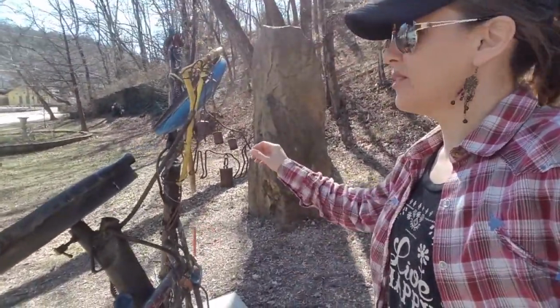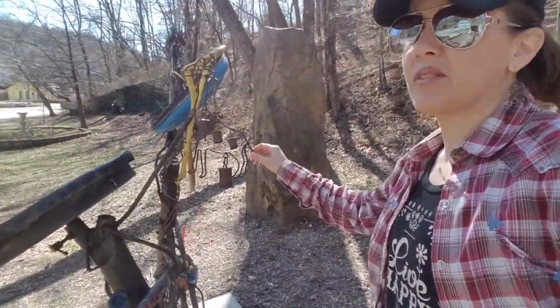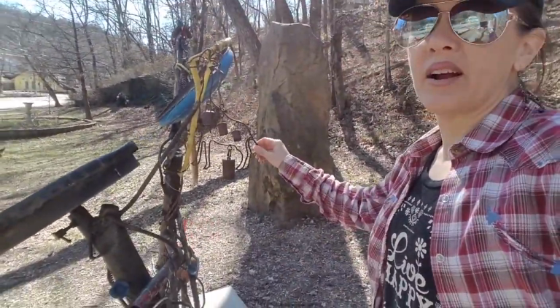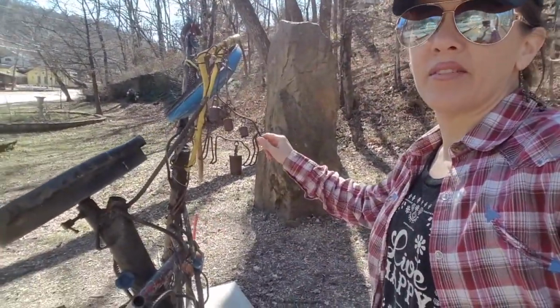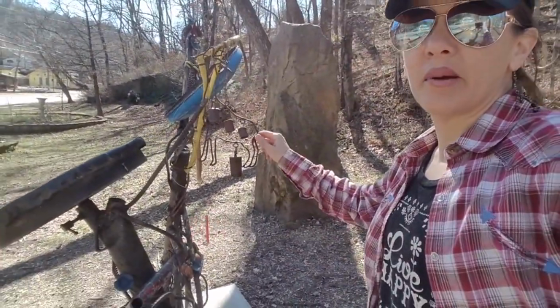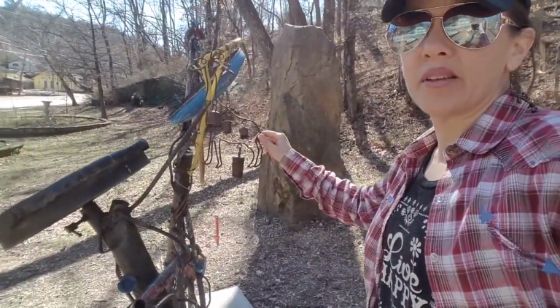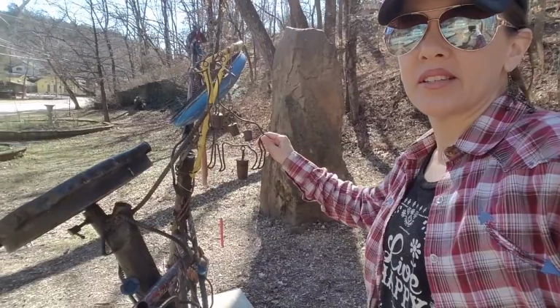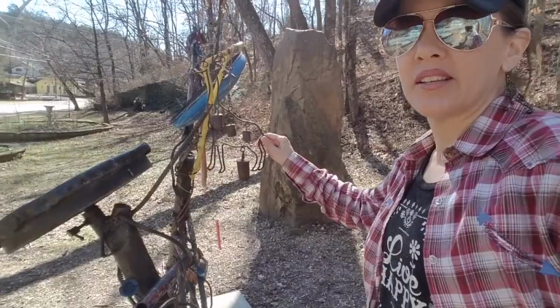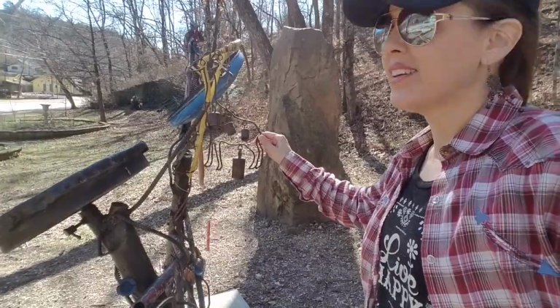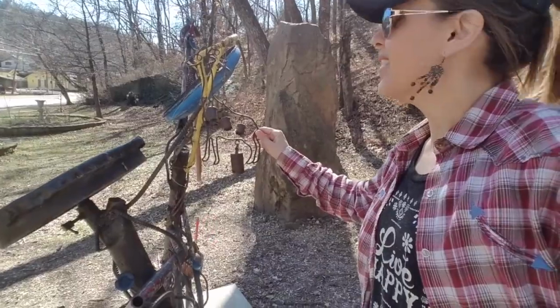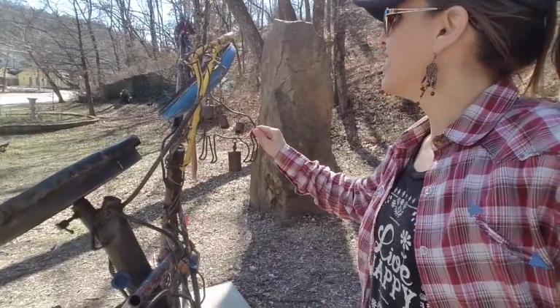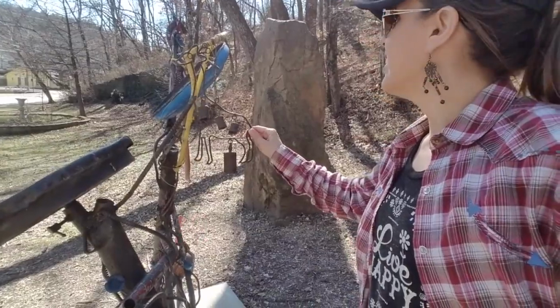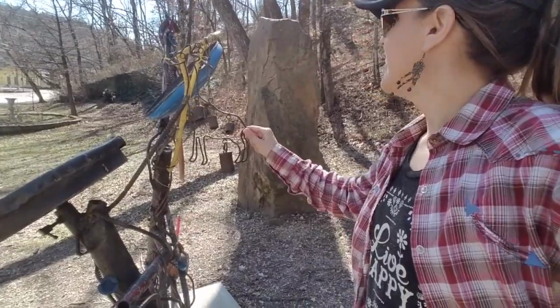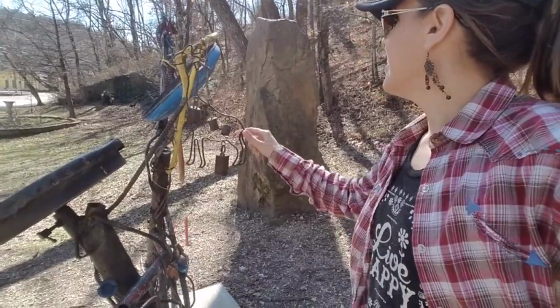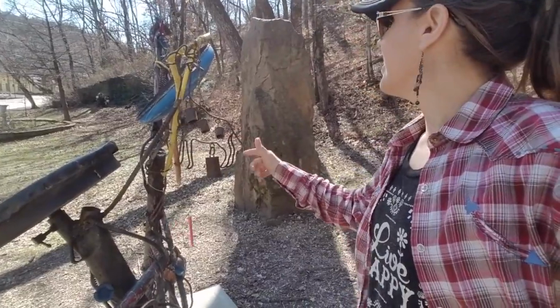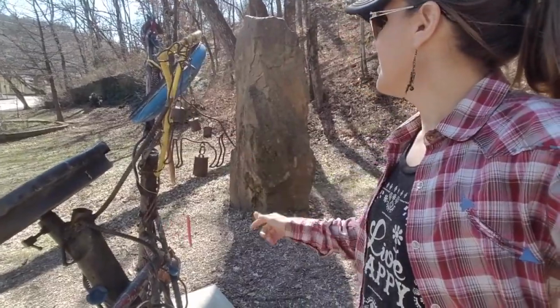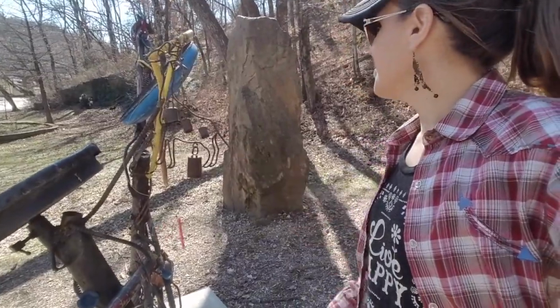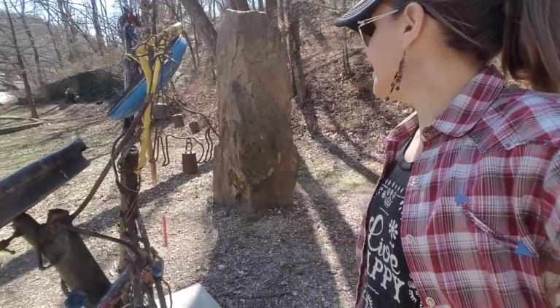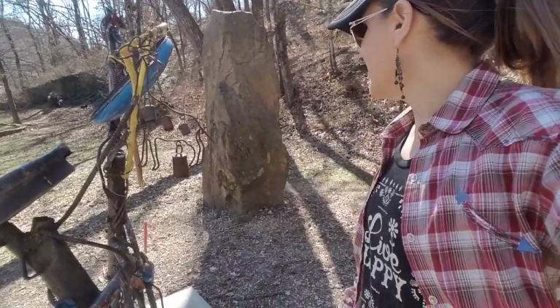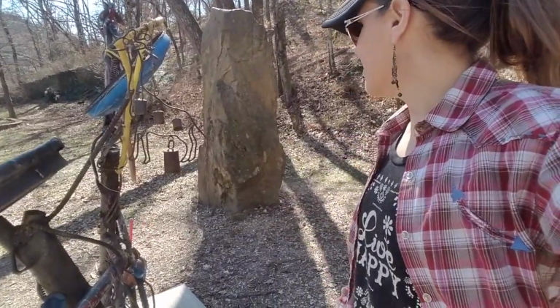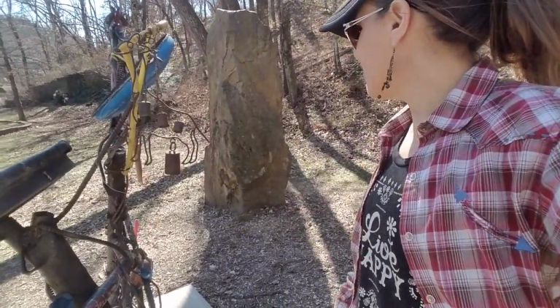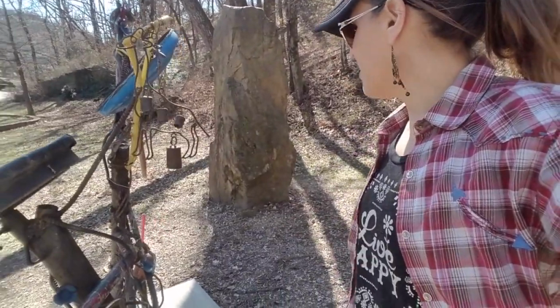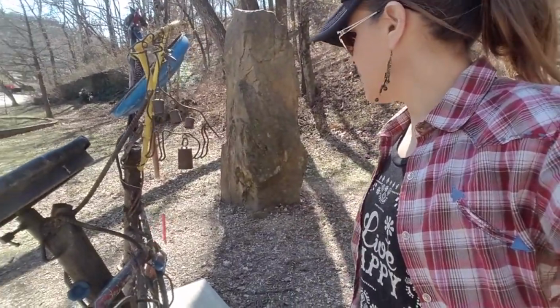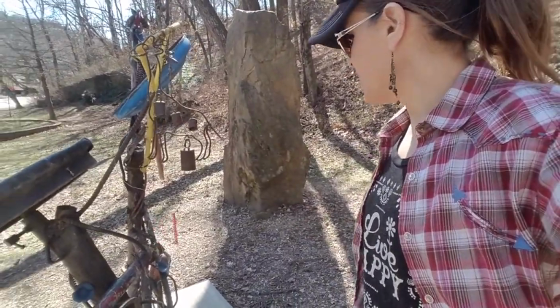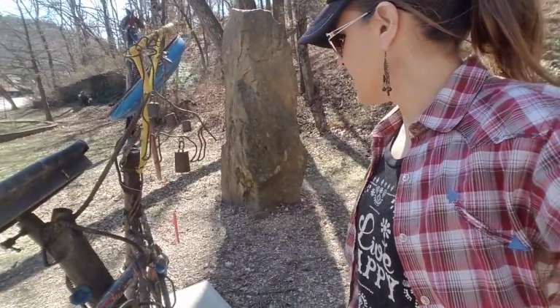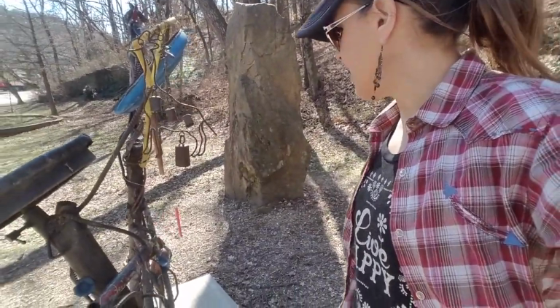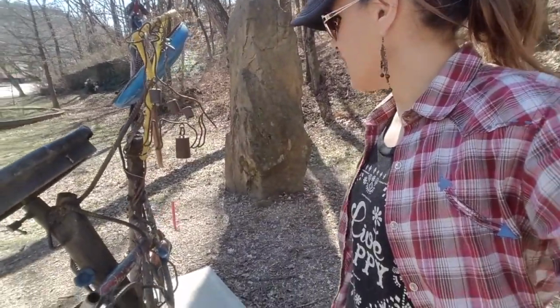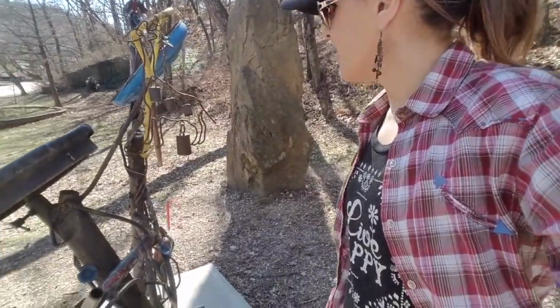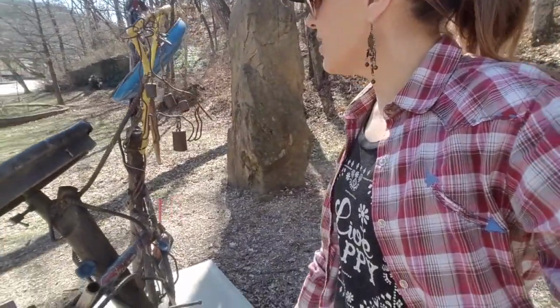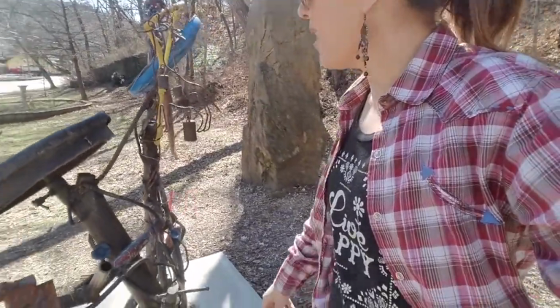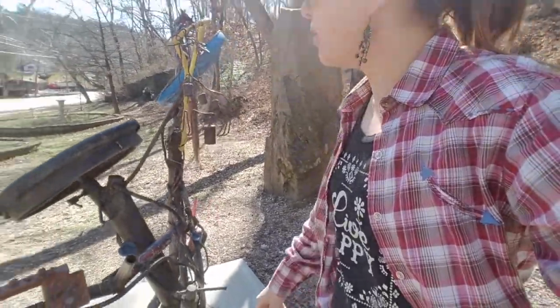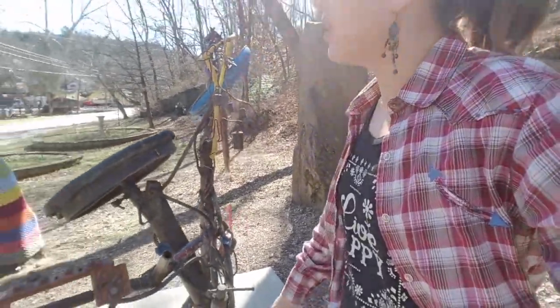Look at this little giraffe and the bells. I love it. What a fun project, guys — A plus.